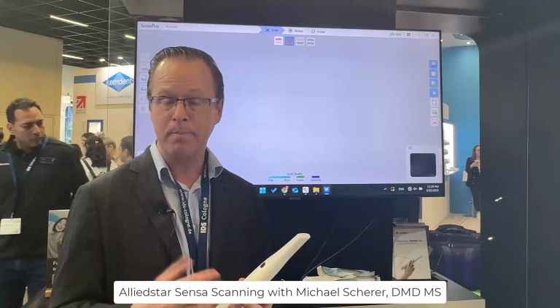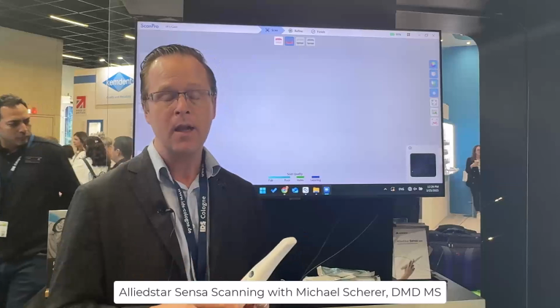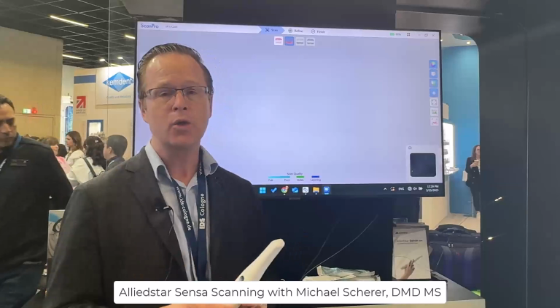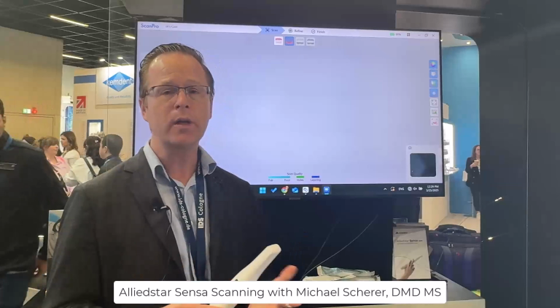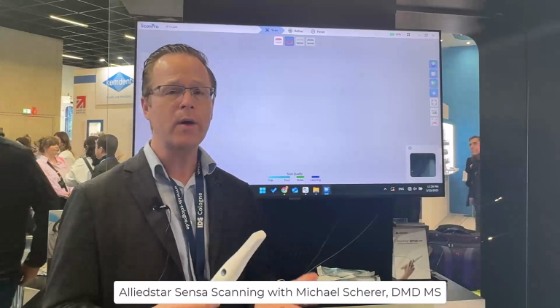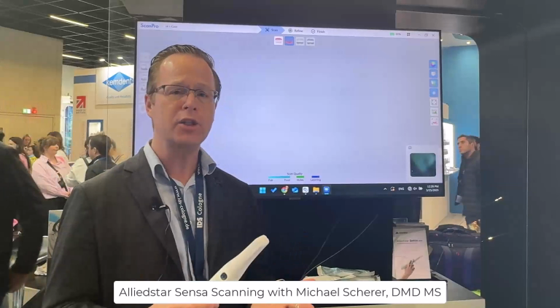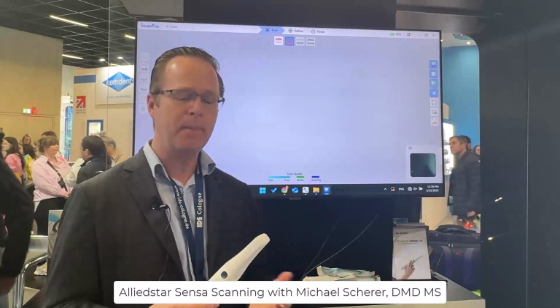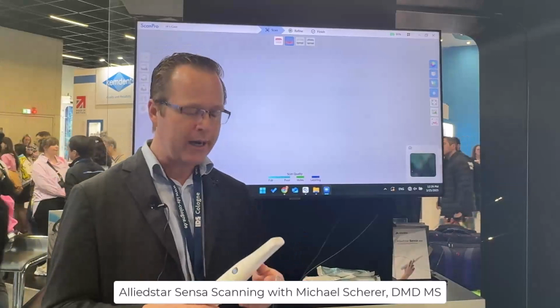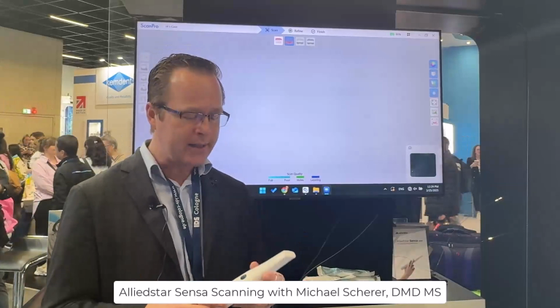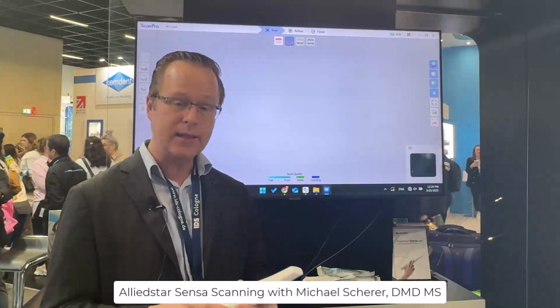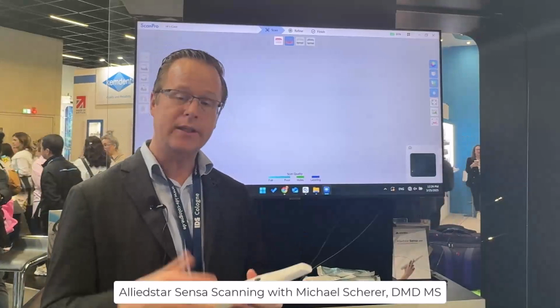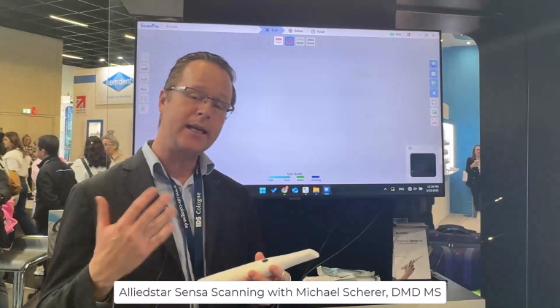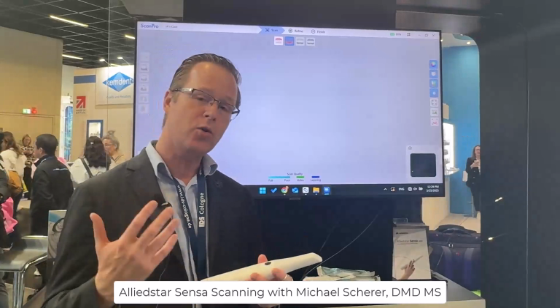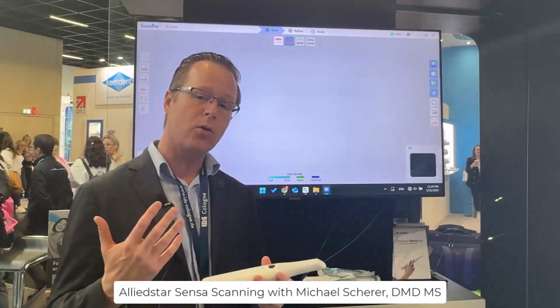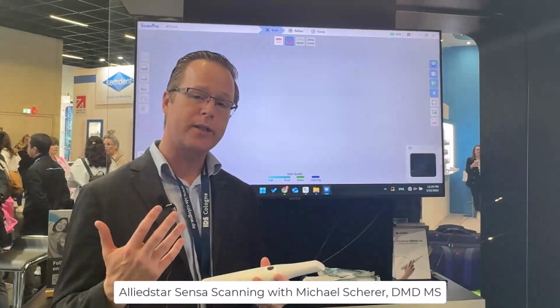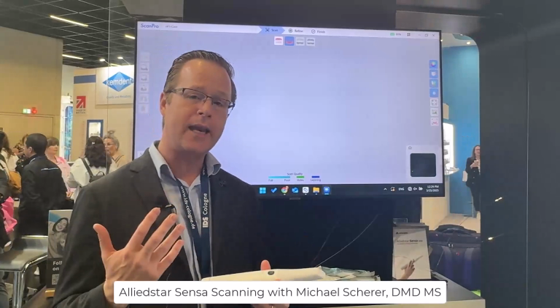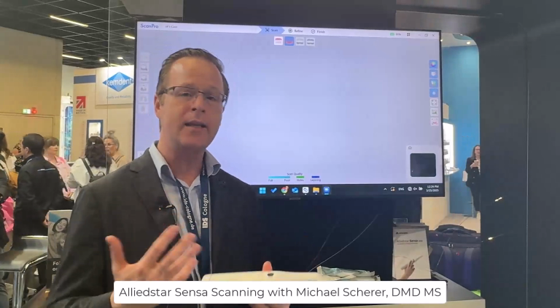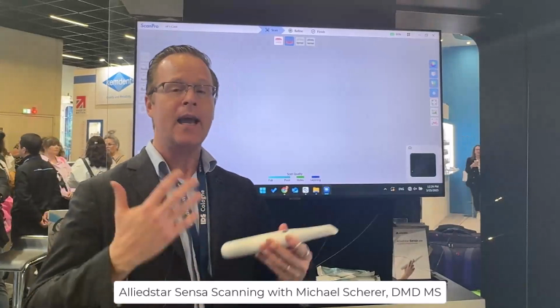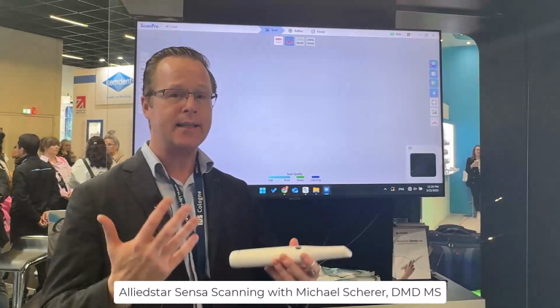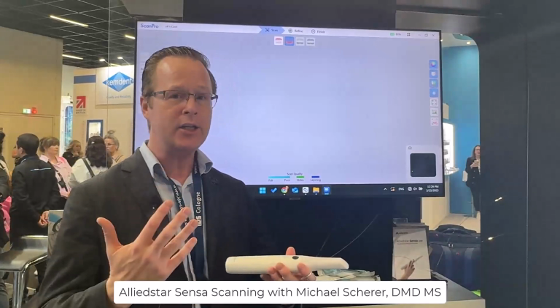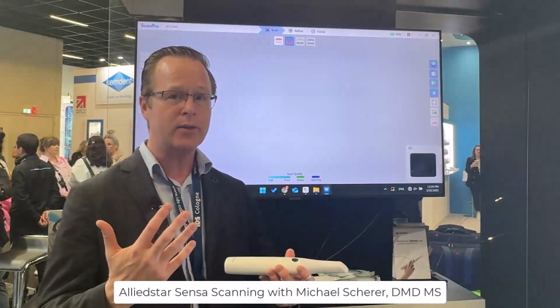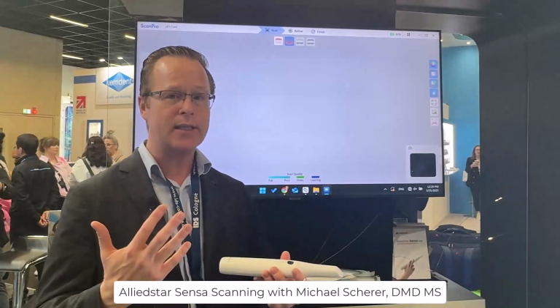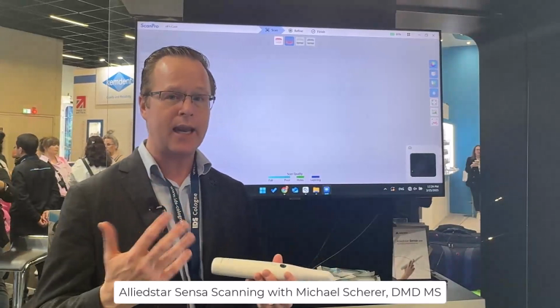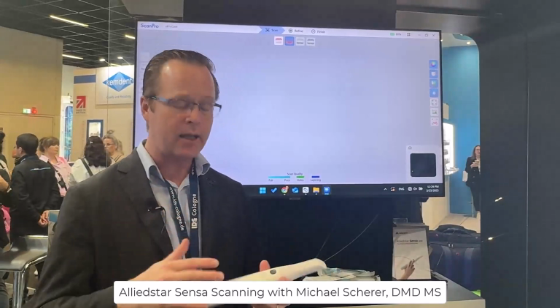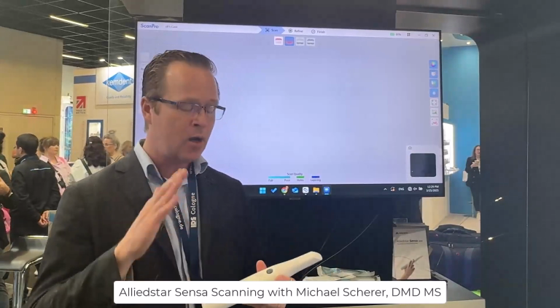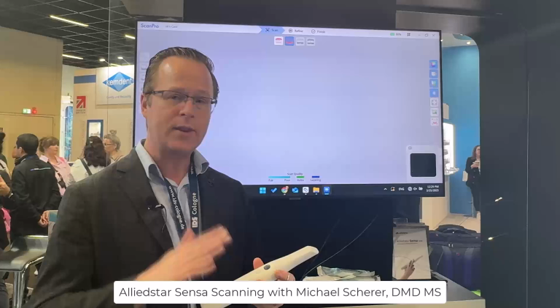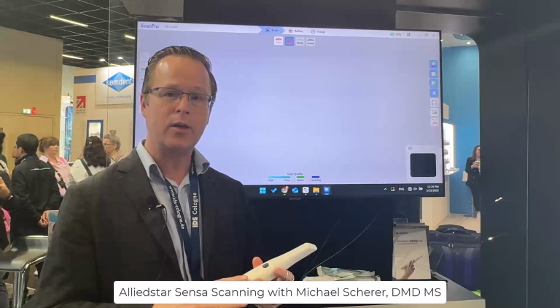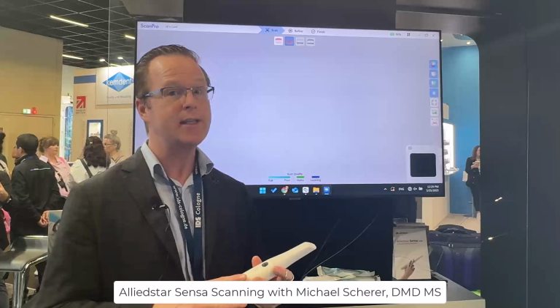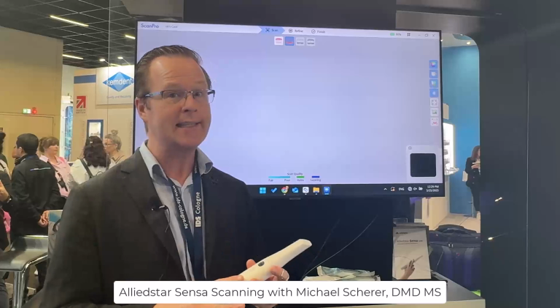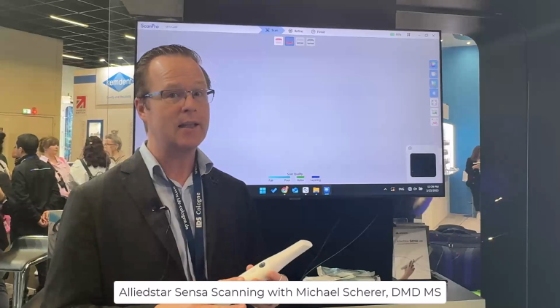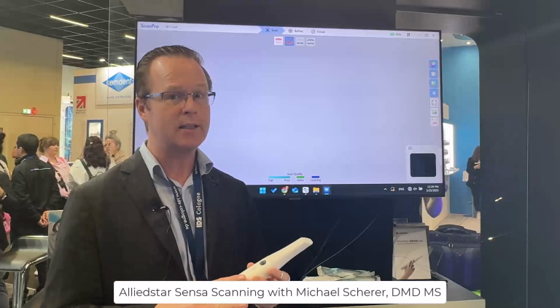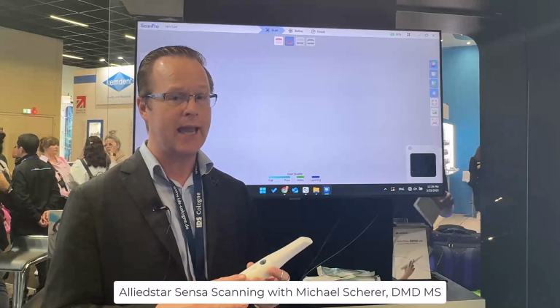So we're going to jump right in and take a look at intraoral scanning and edentulous scanning with the new Sensa scanner.